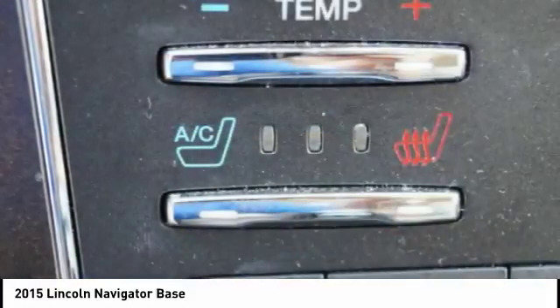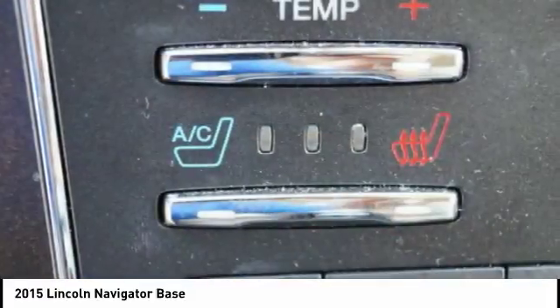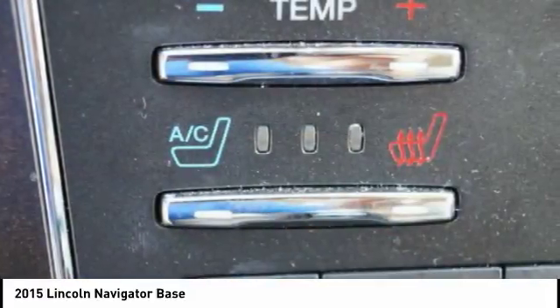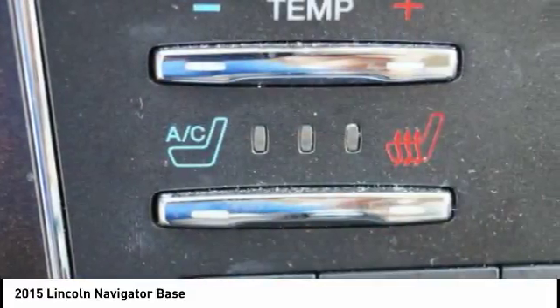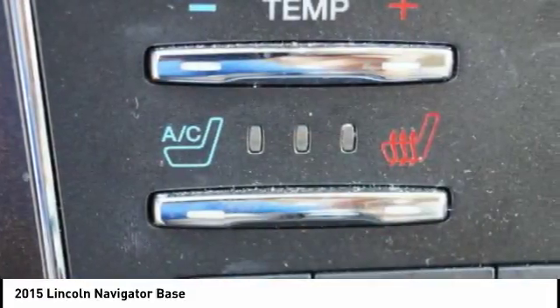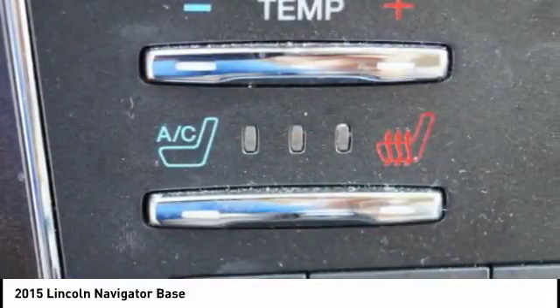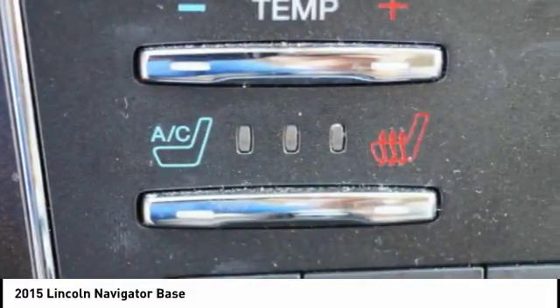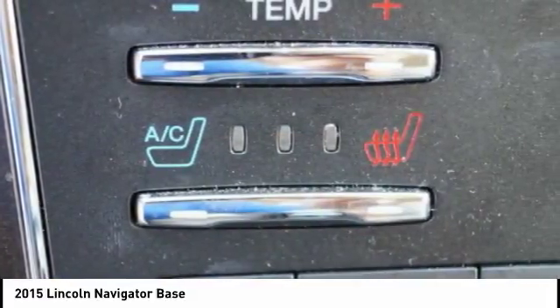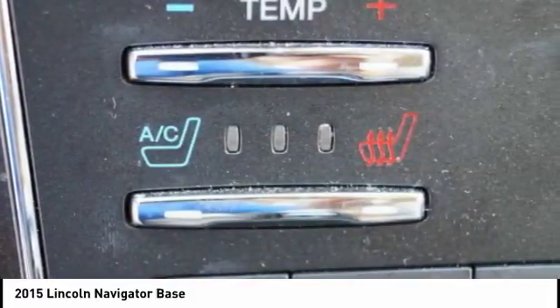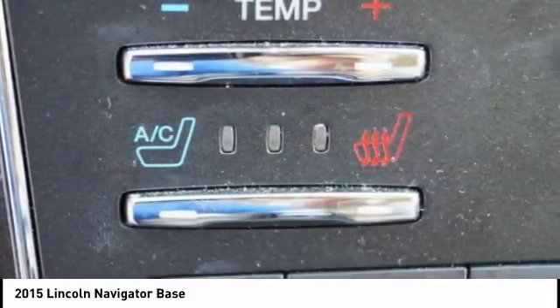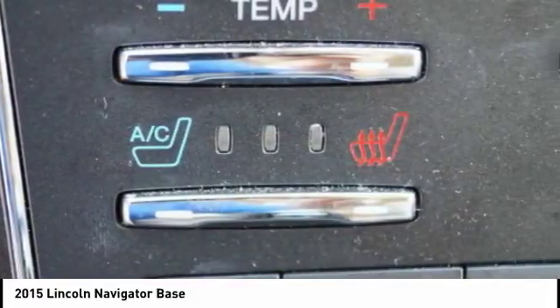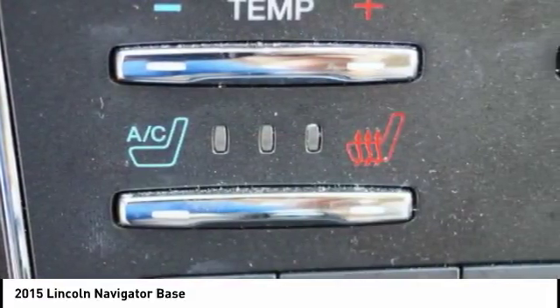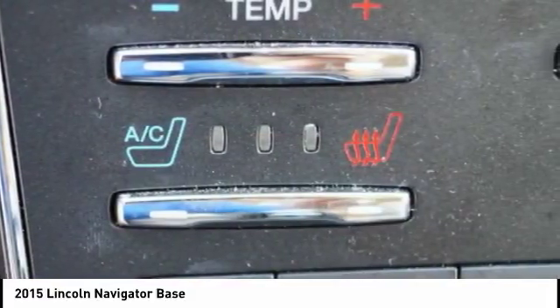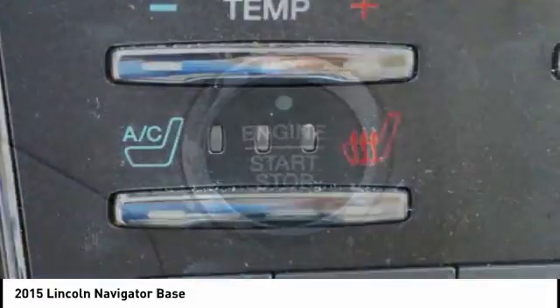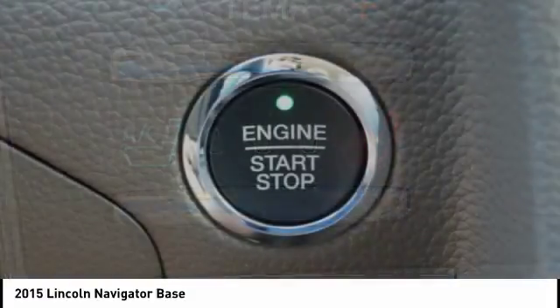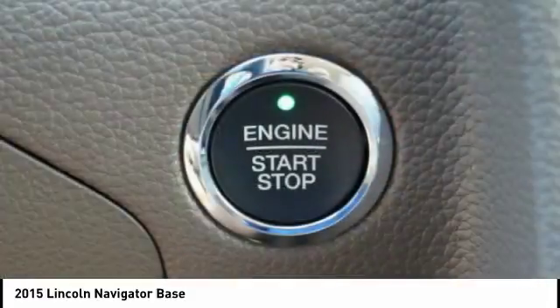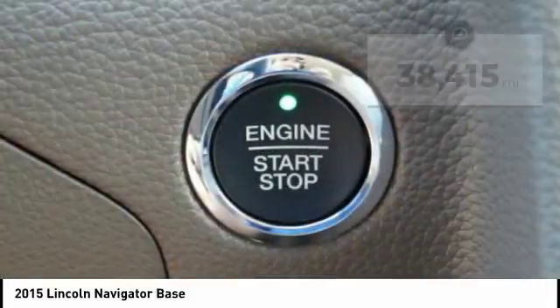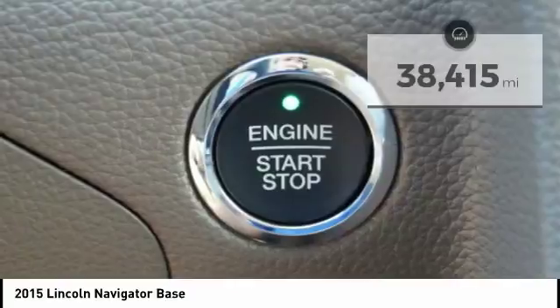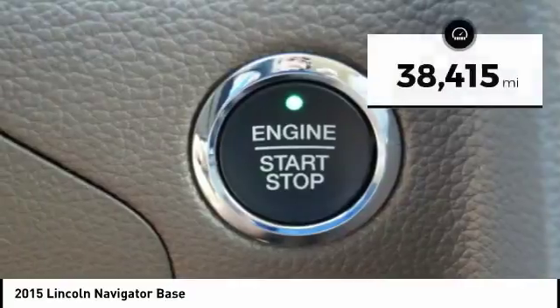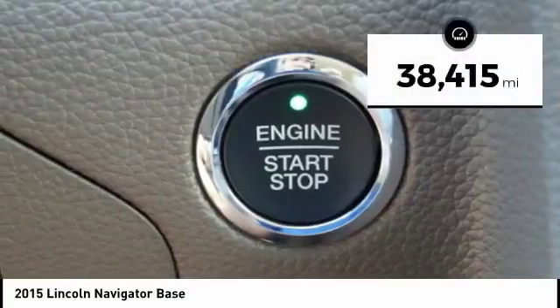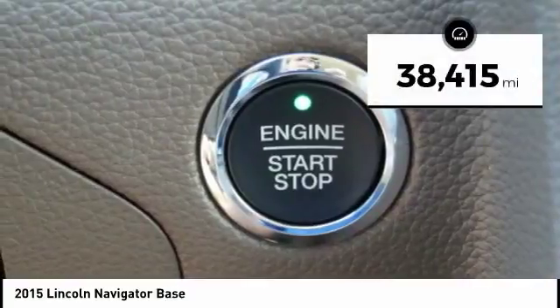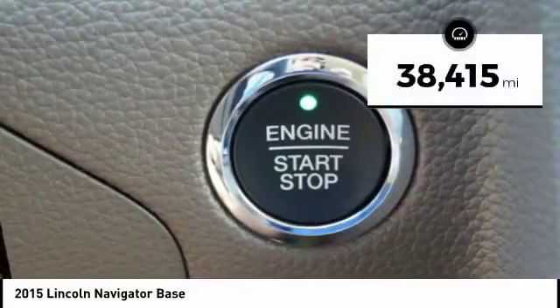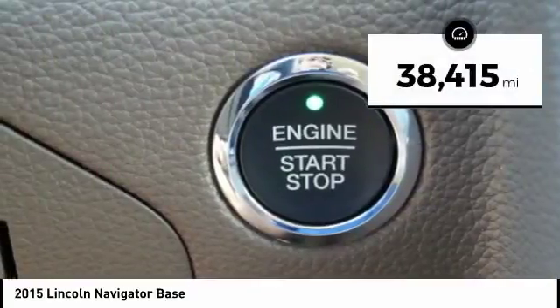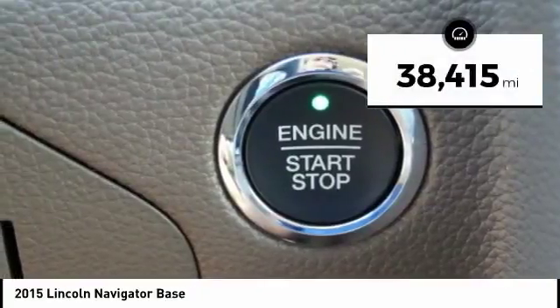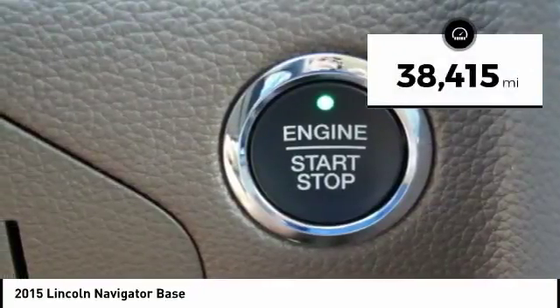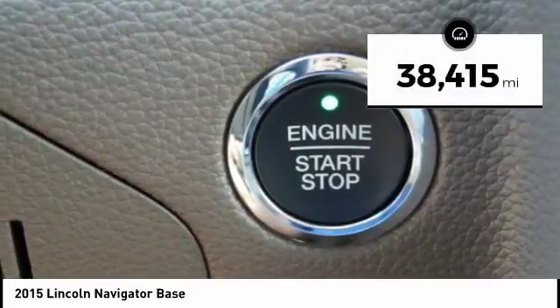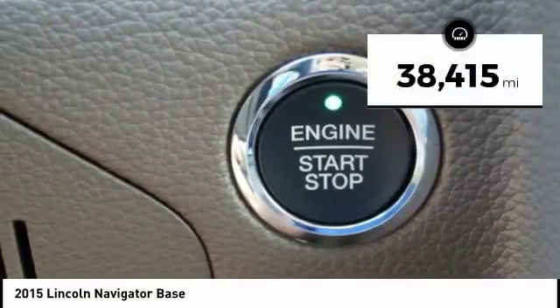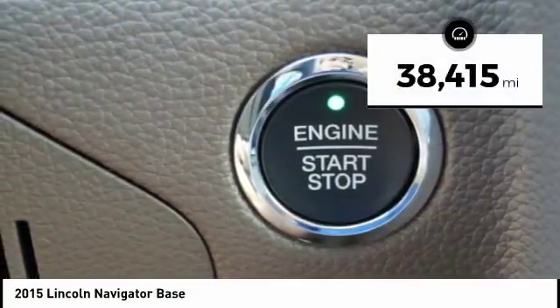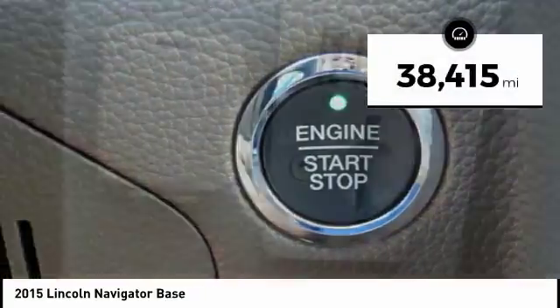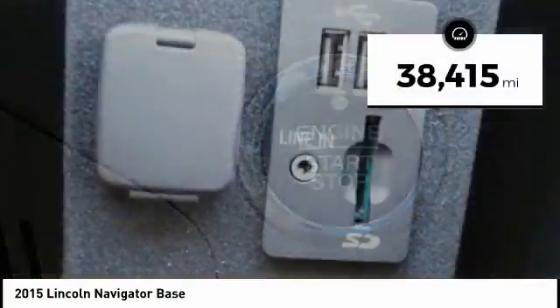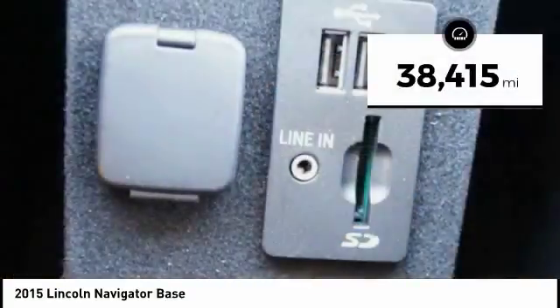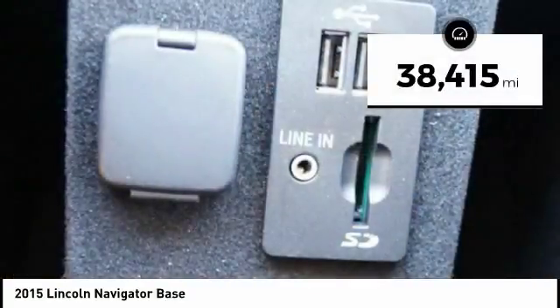This luxury SUV is powerfully persuasive. This vehicle has less than 40,000 miles.